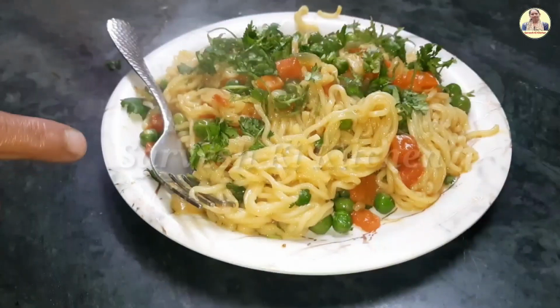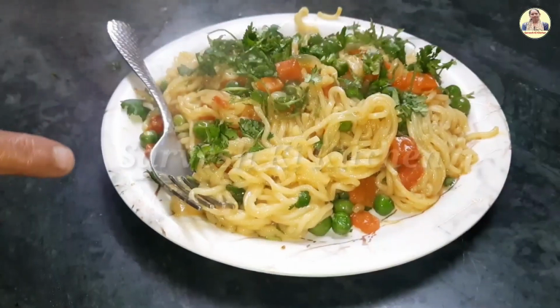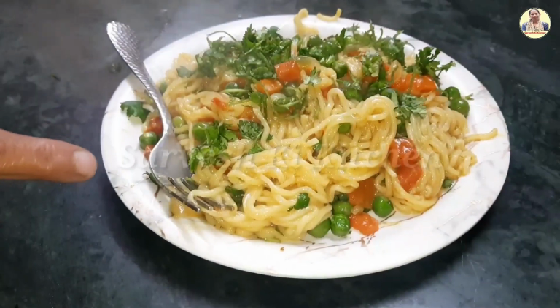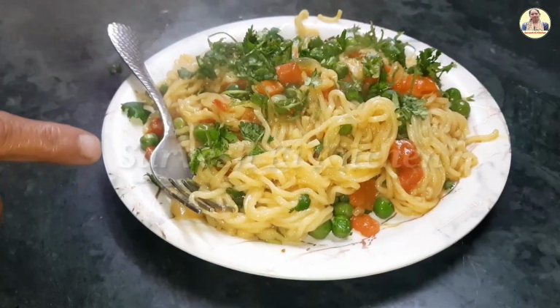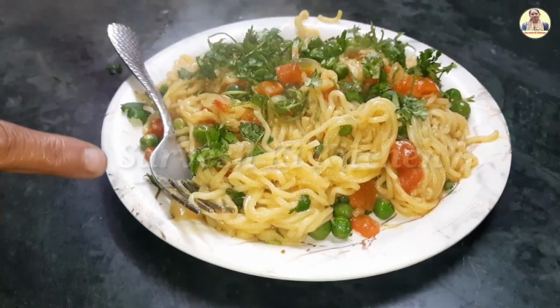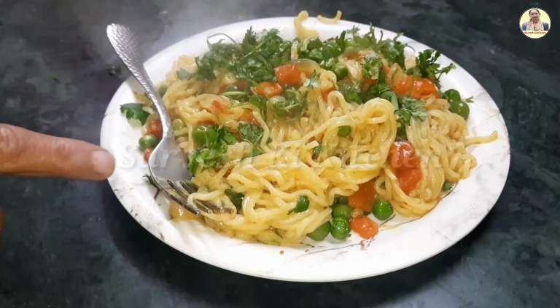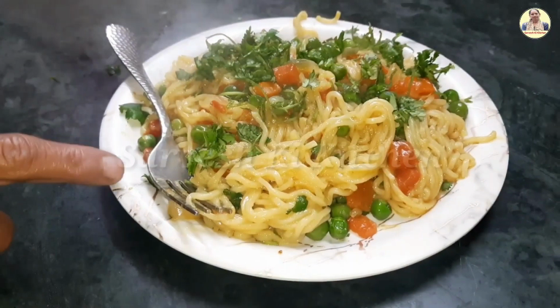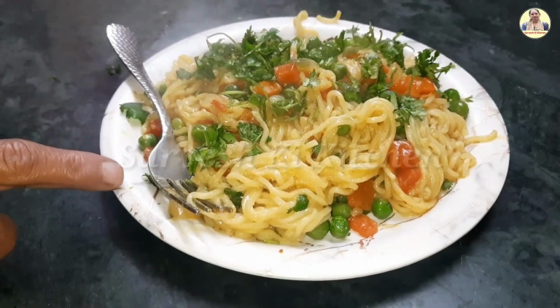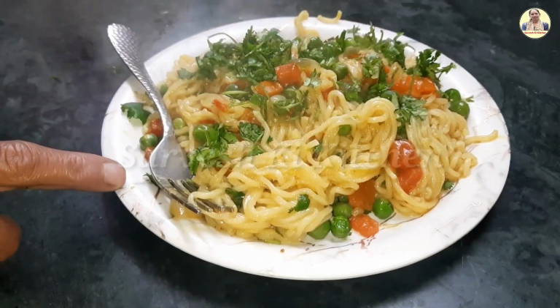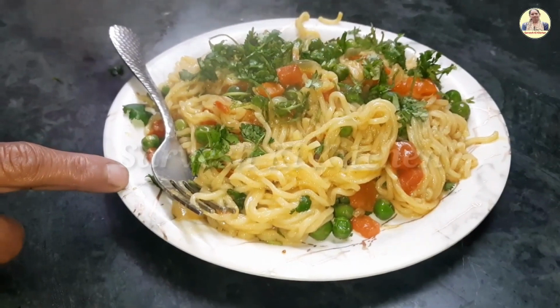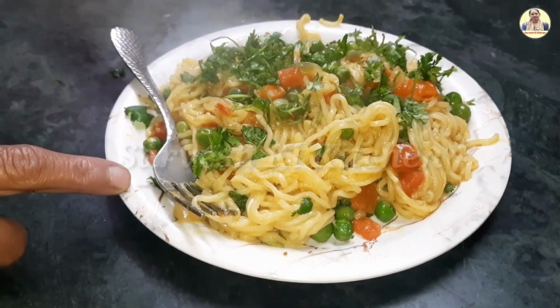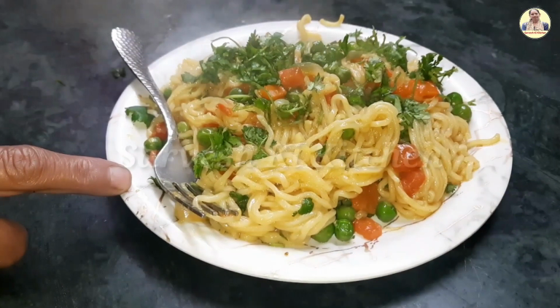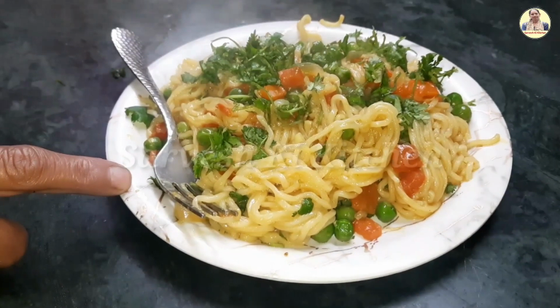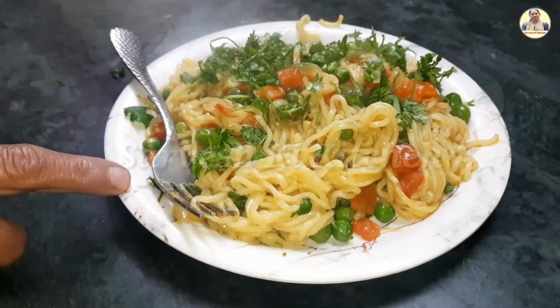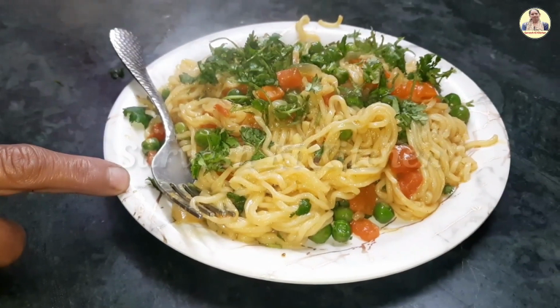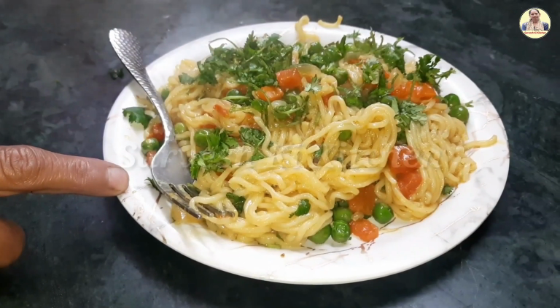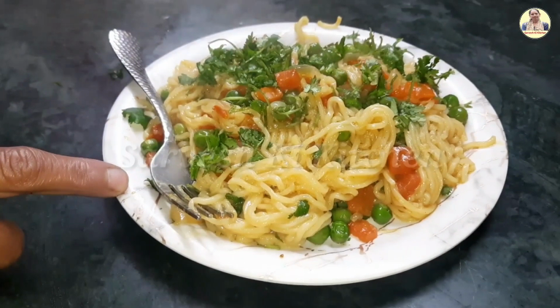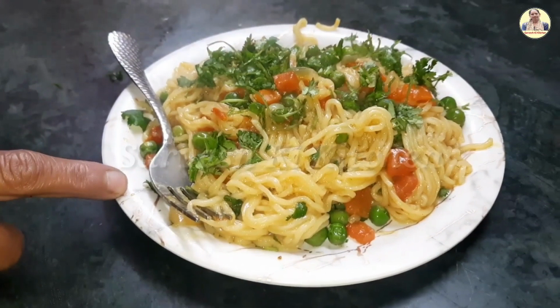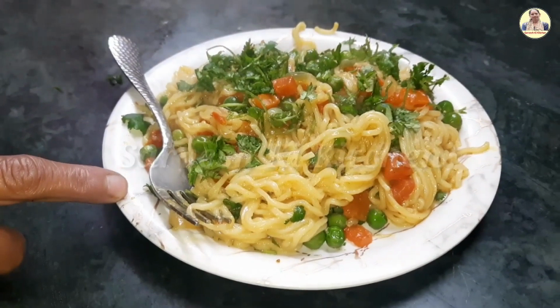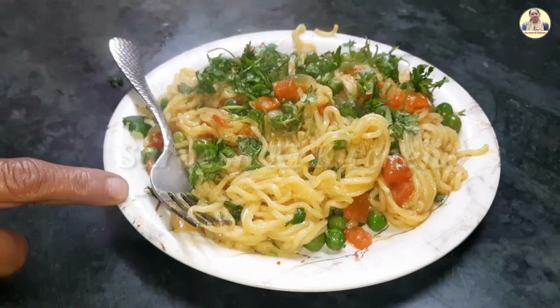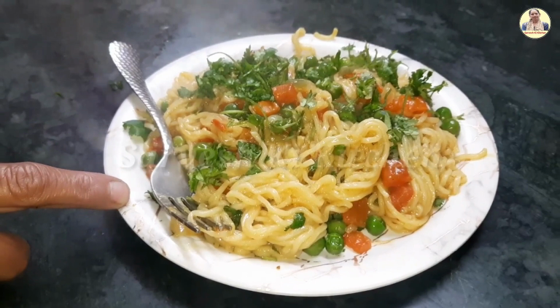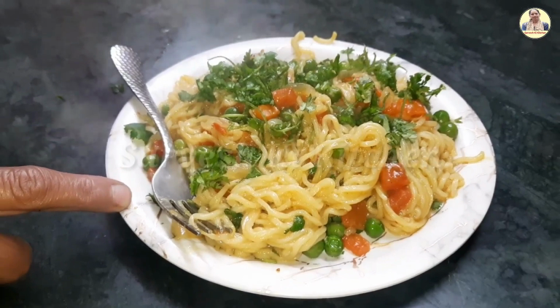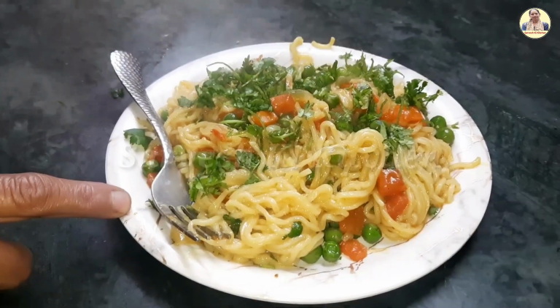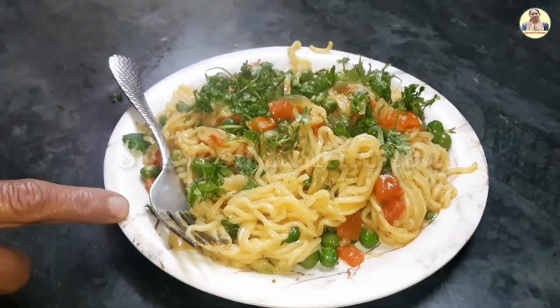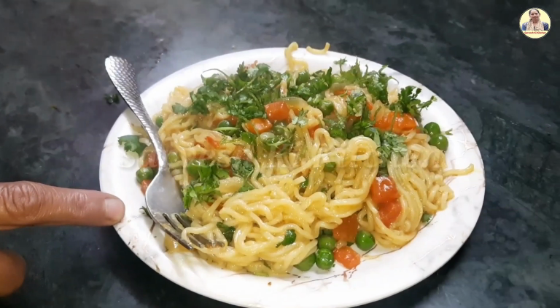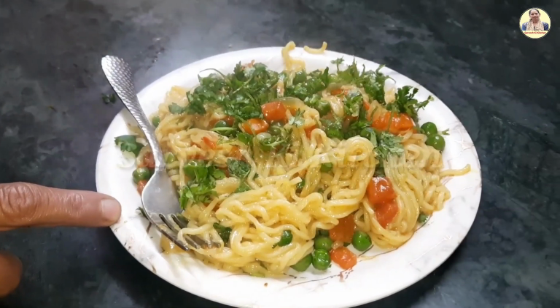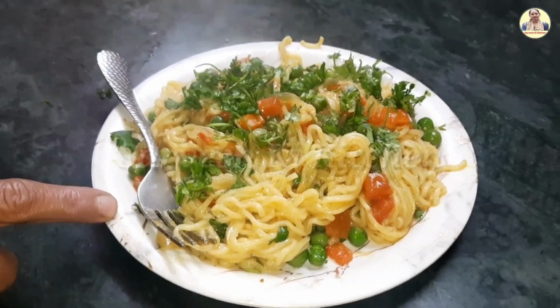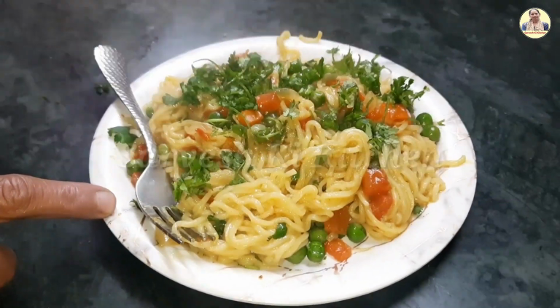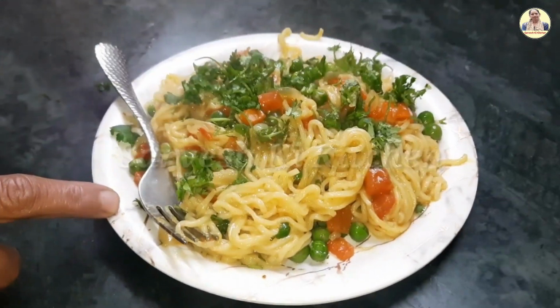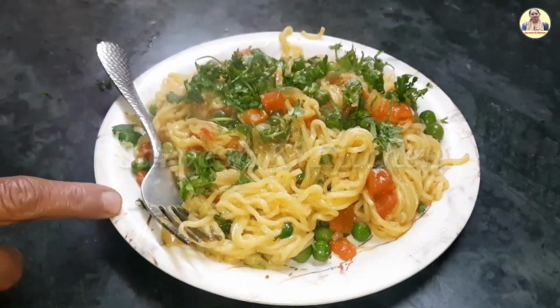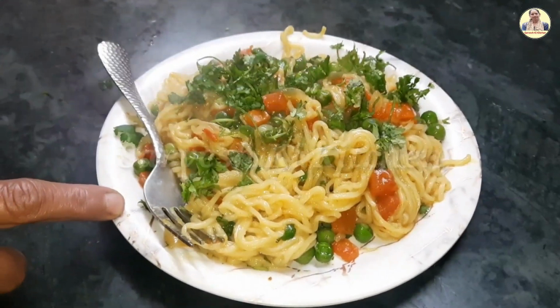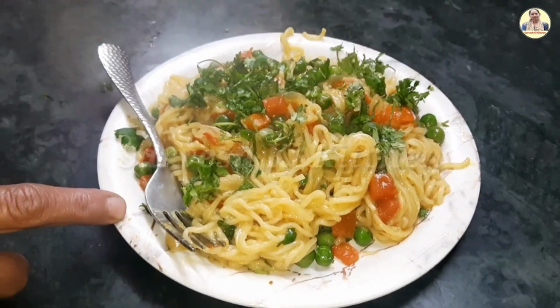If you like this video, like this channel and subscribe, and I will see you in the next video with a new recipe.